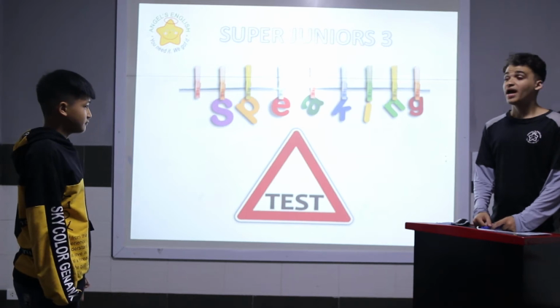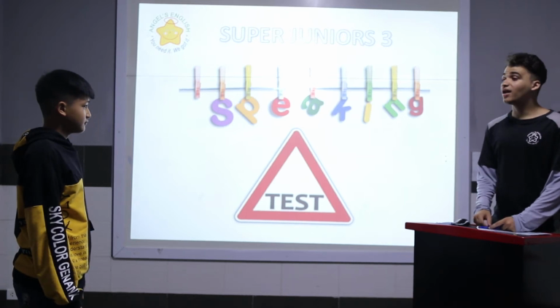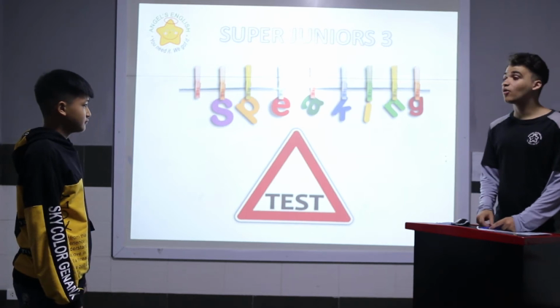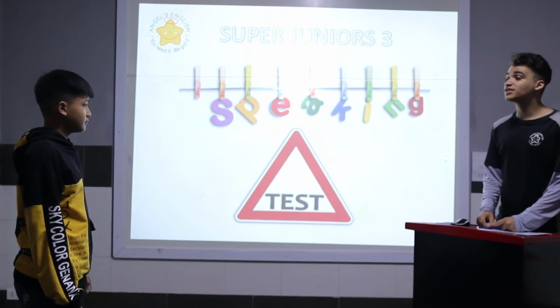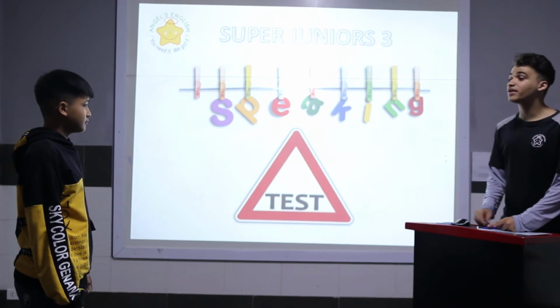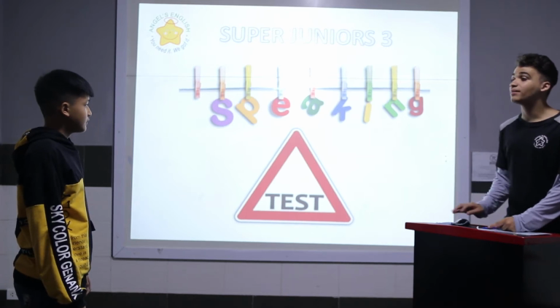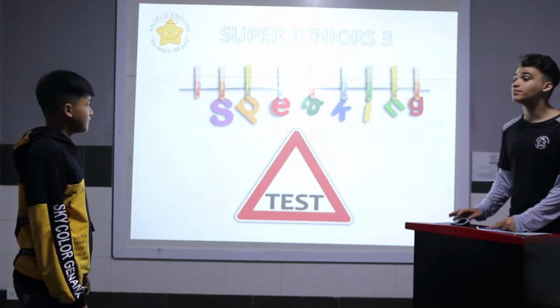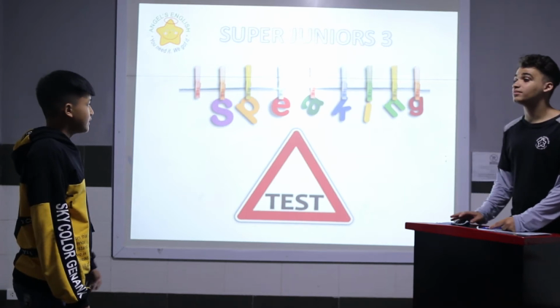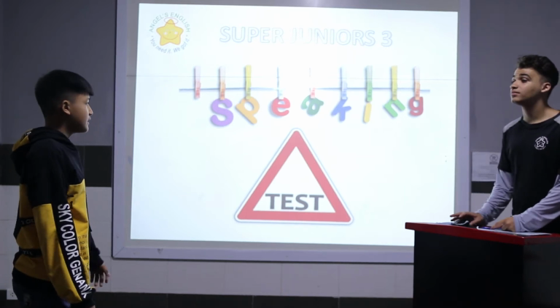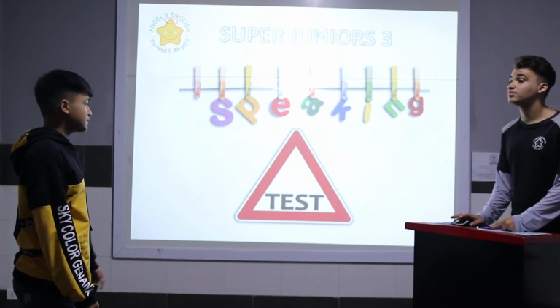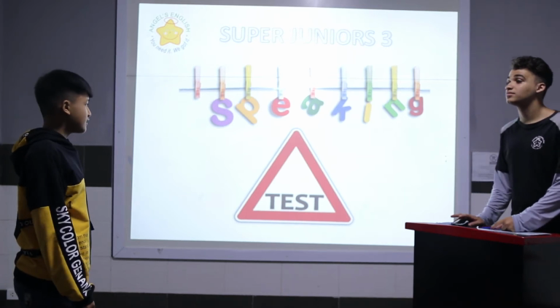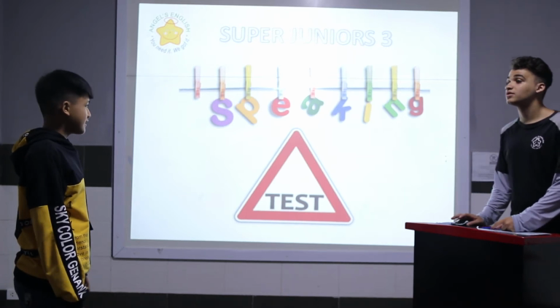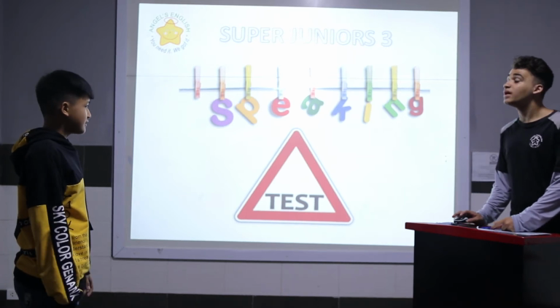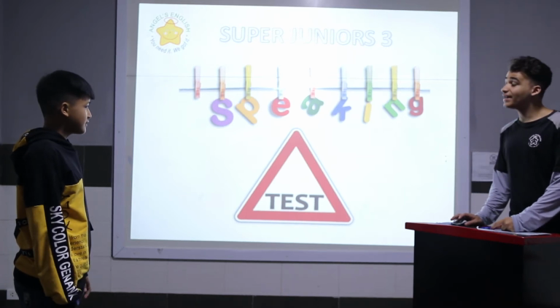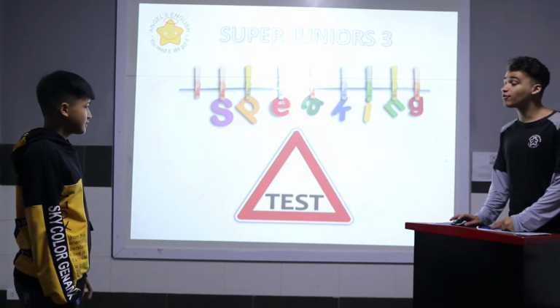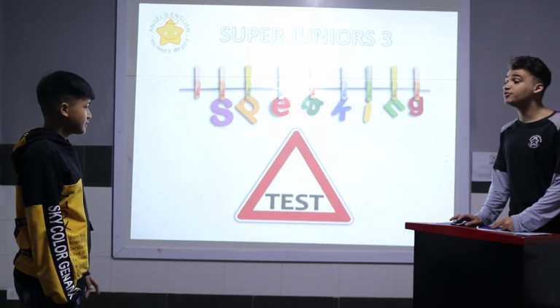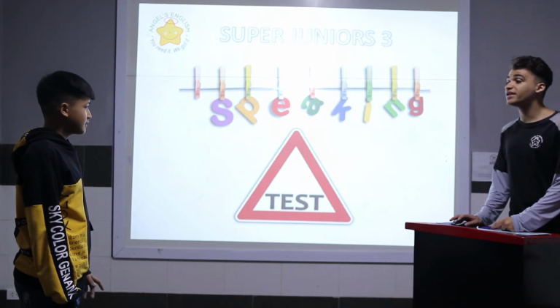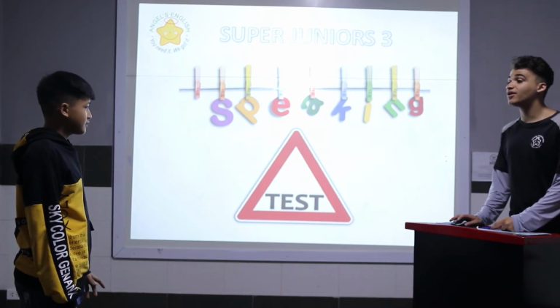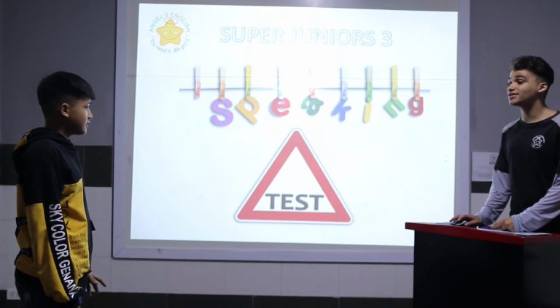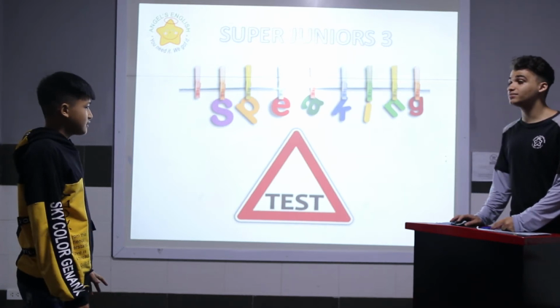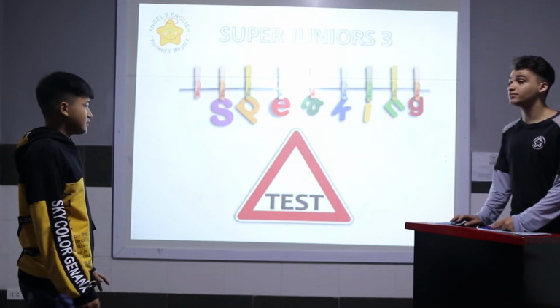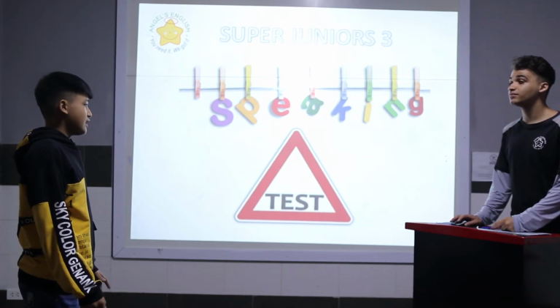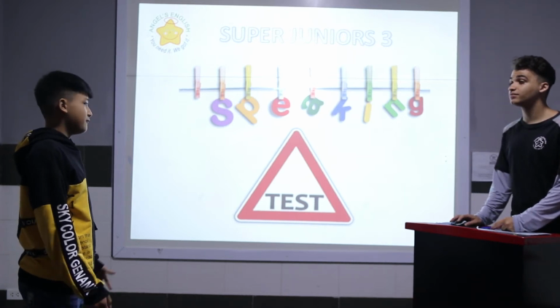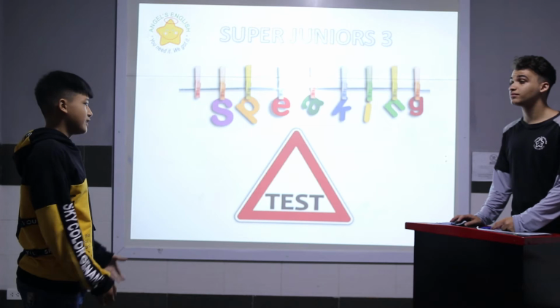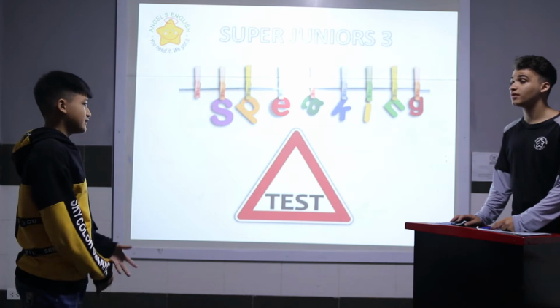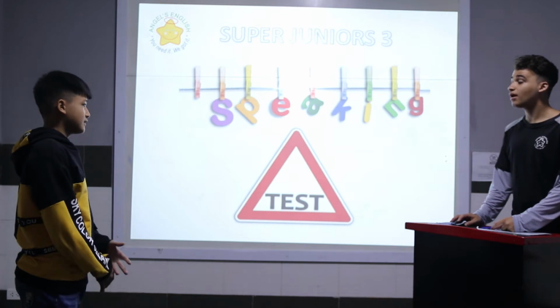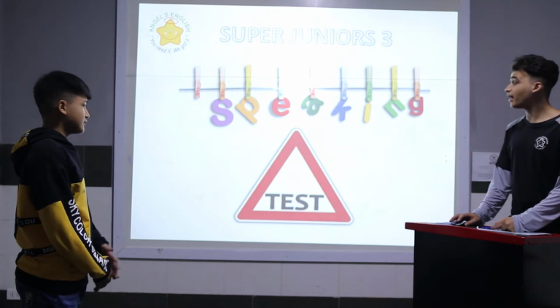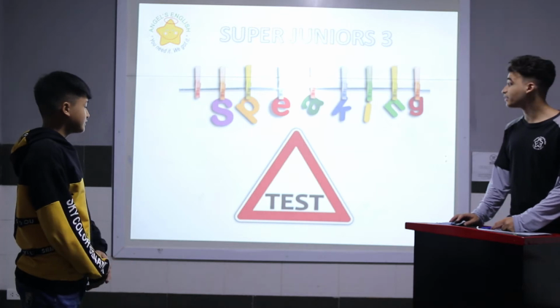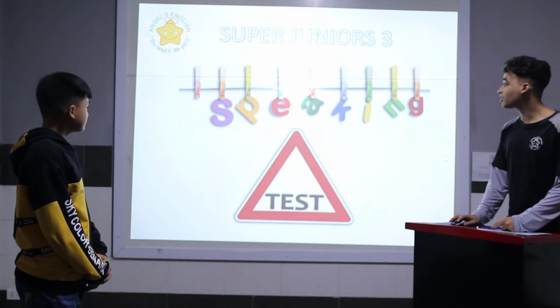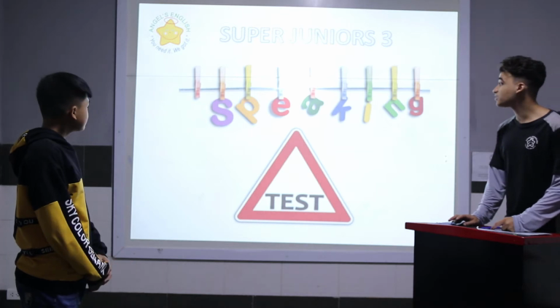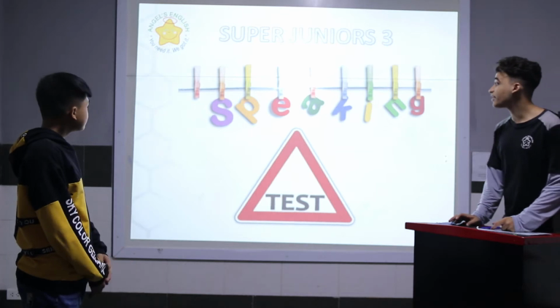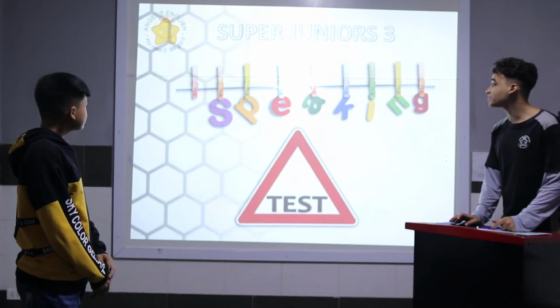Hello, what's your name? My name is Dawson. And how are you today, Dawson? I'm fine. Alright, let's start your test.